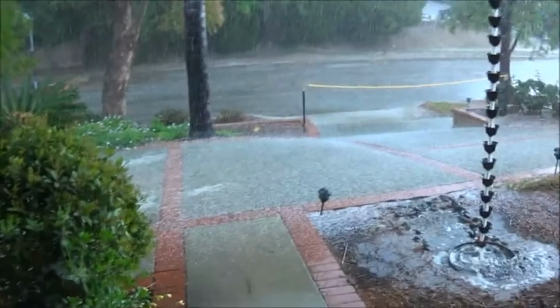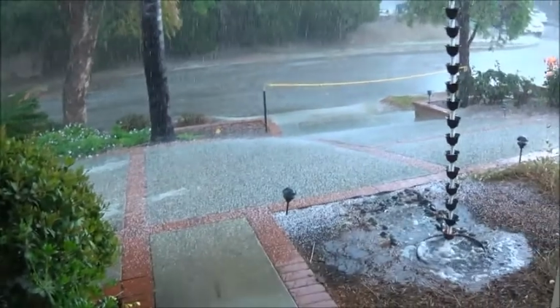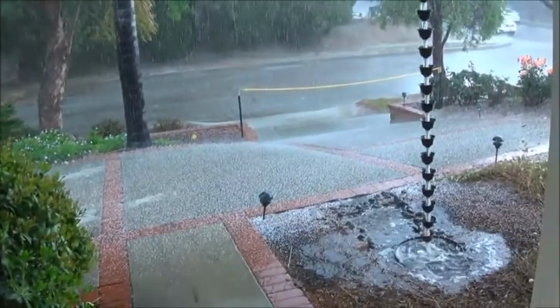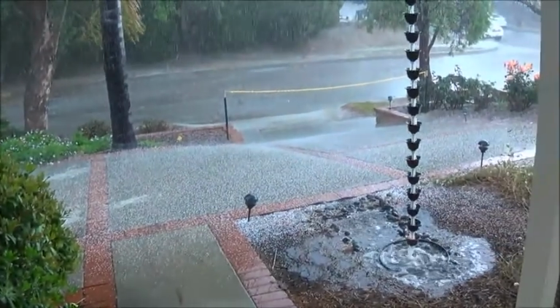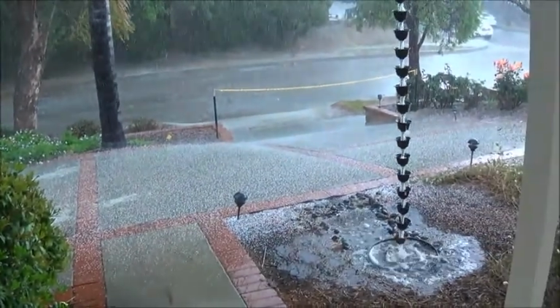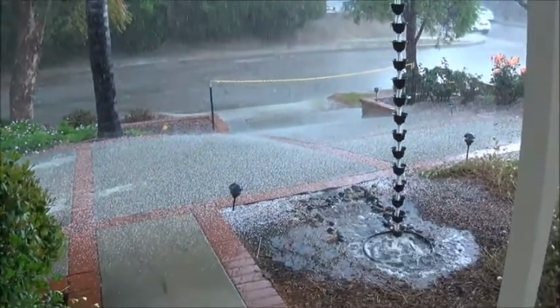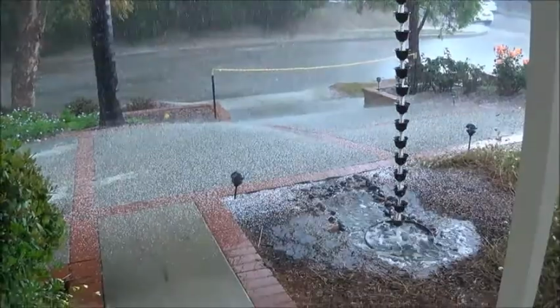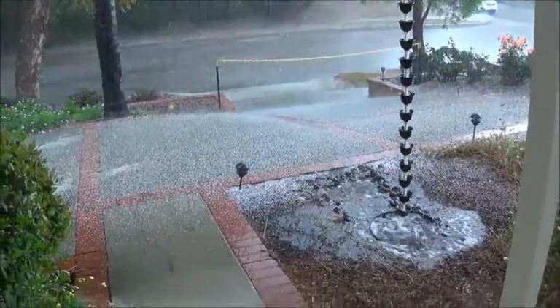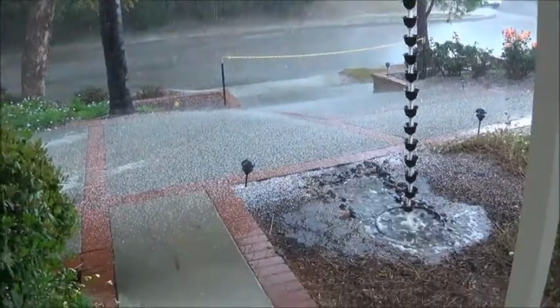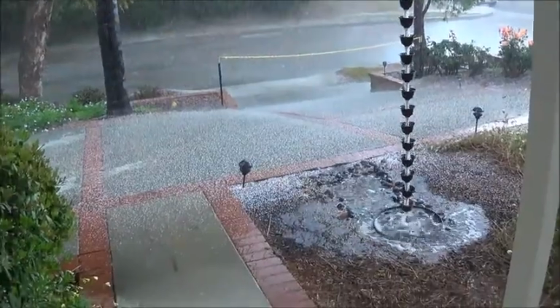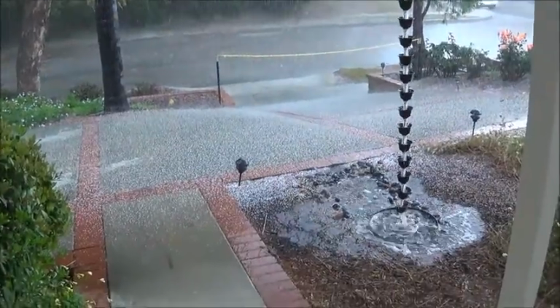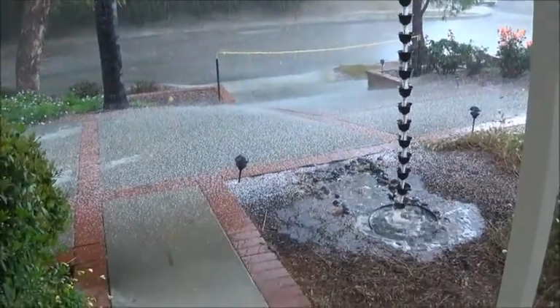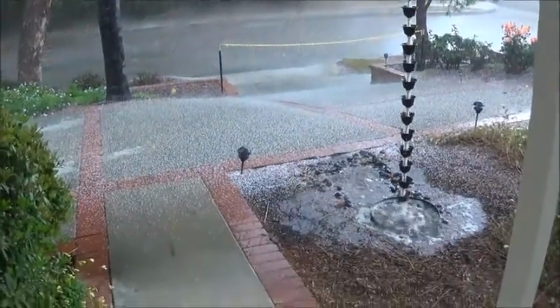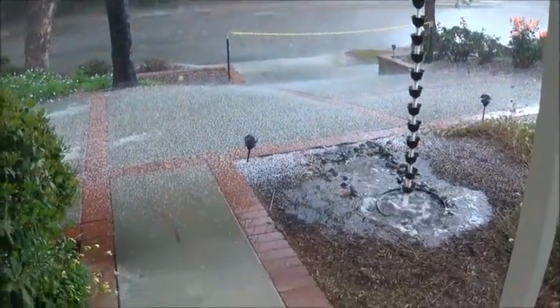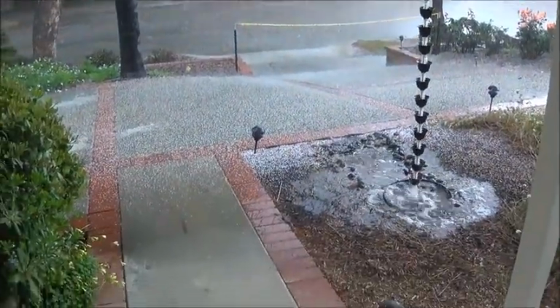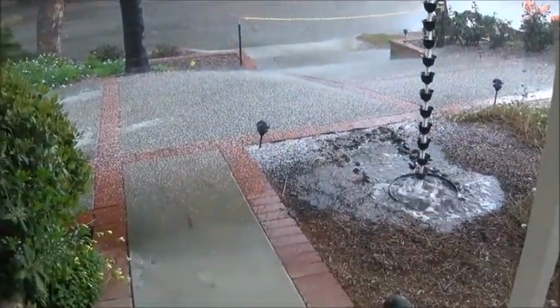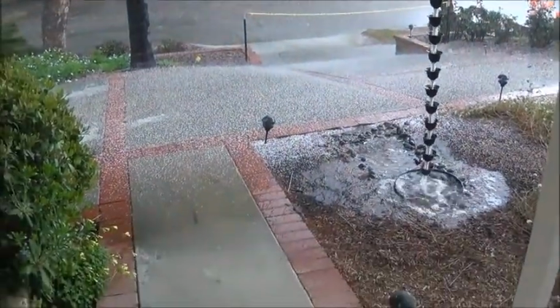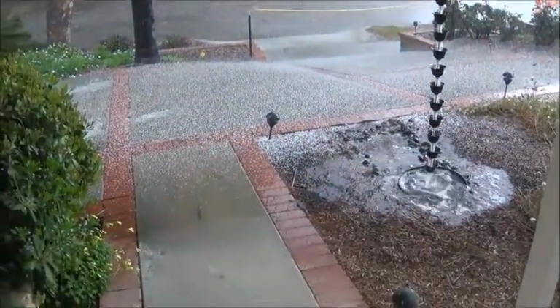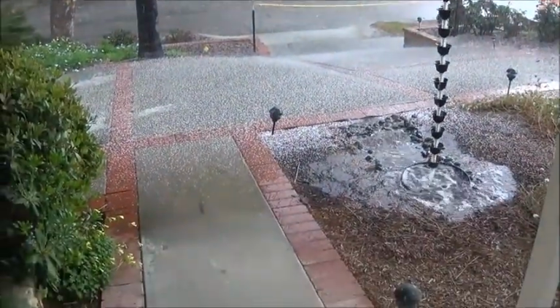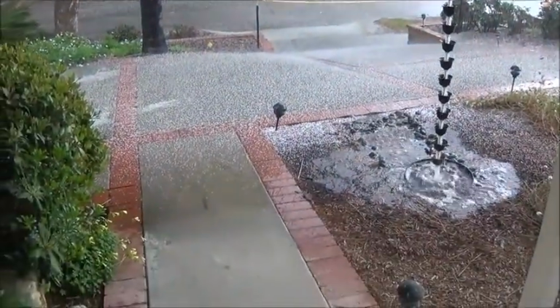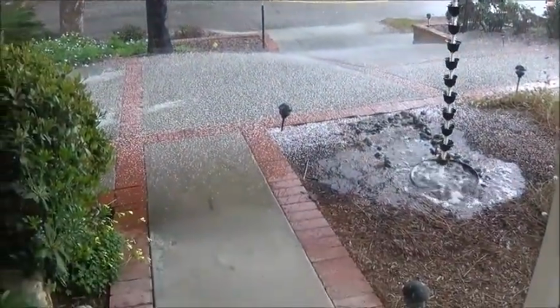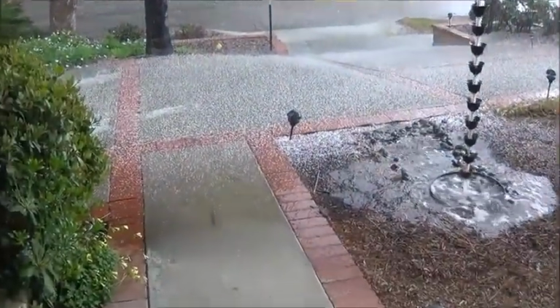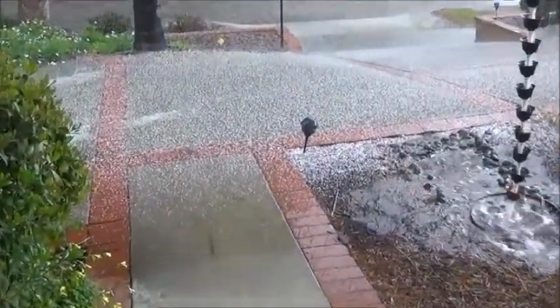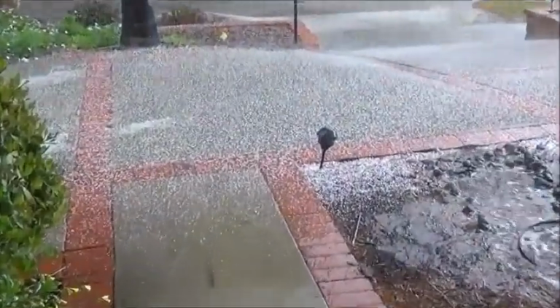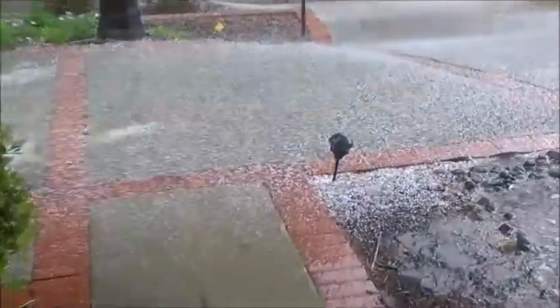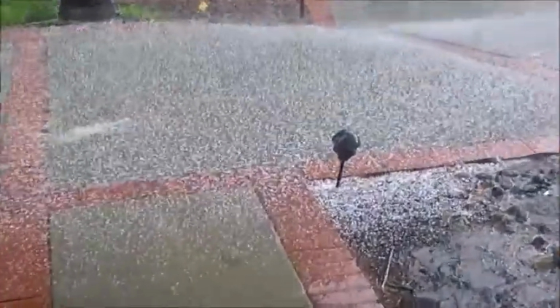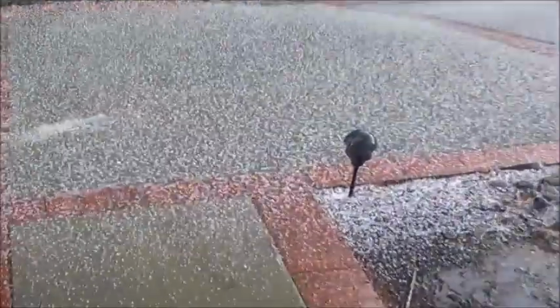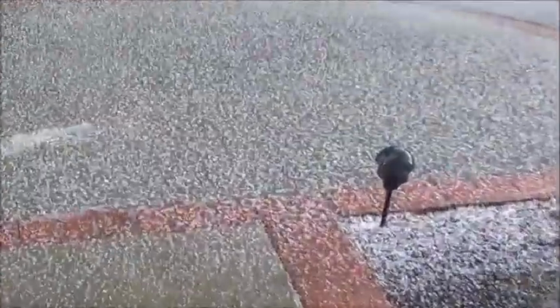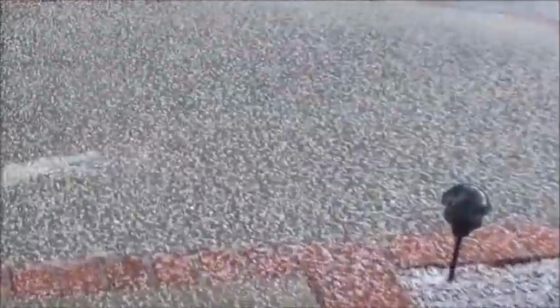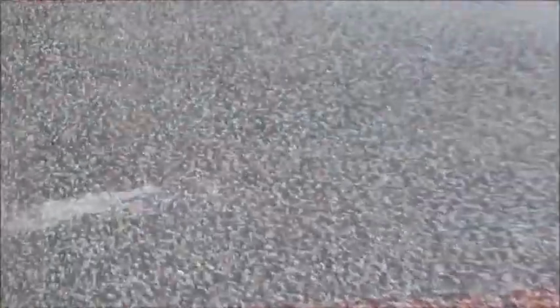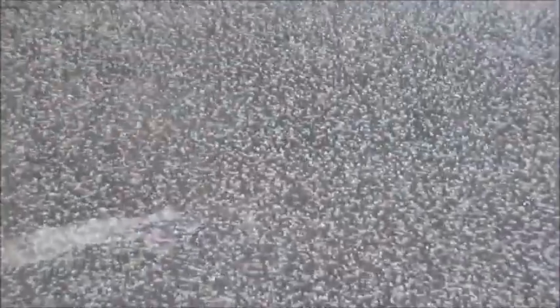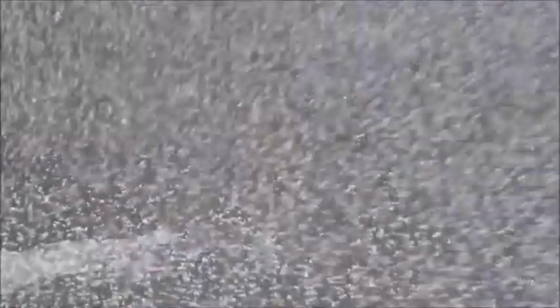It's hailing outside. Look at that. Wow! How unexpected.